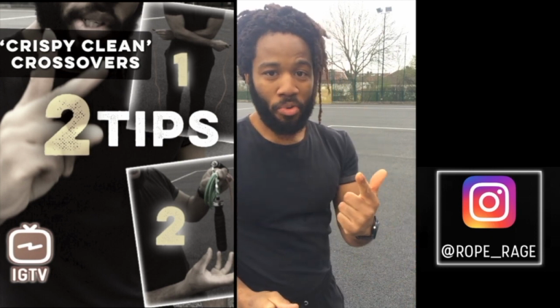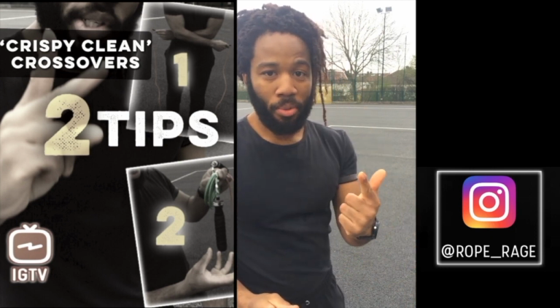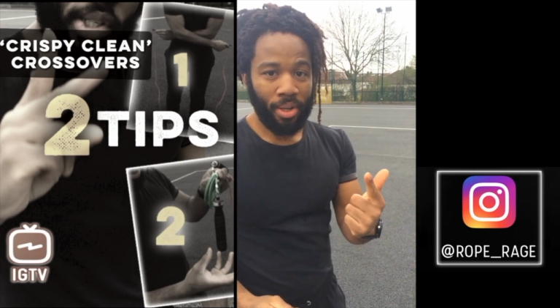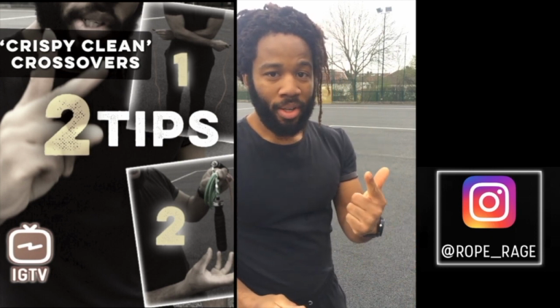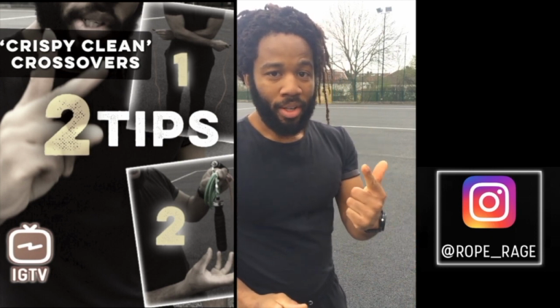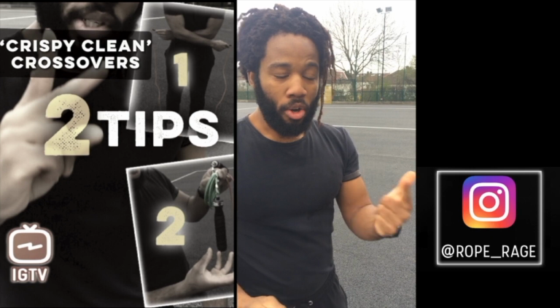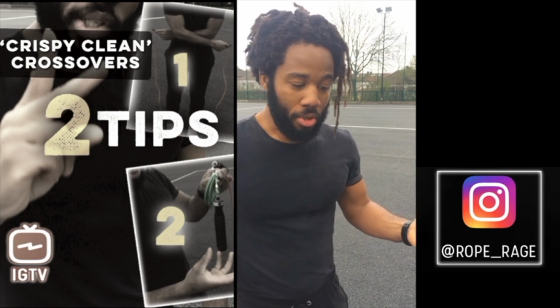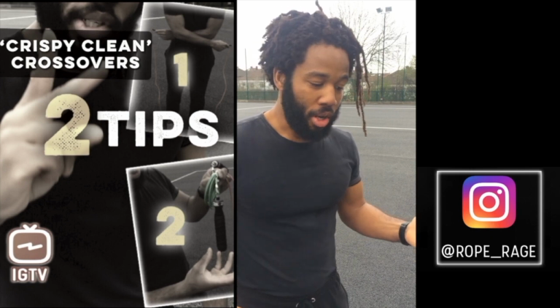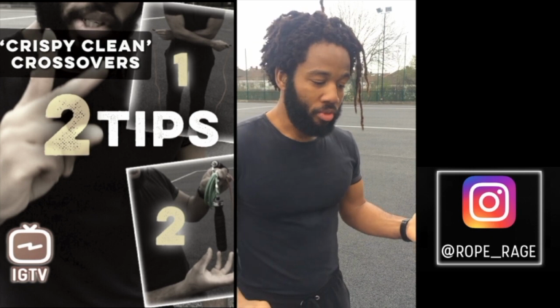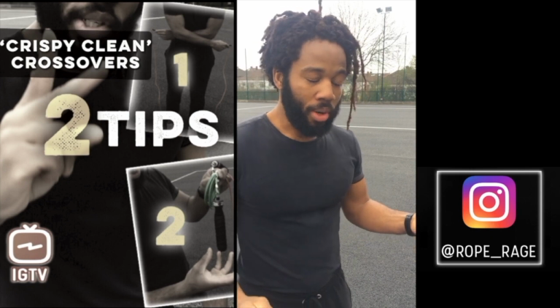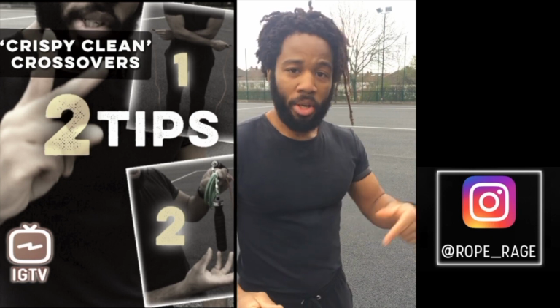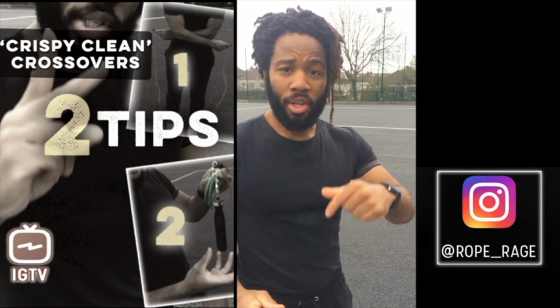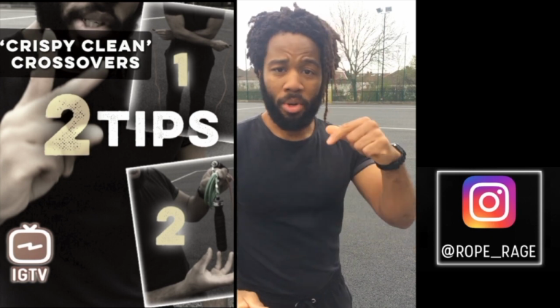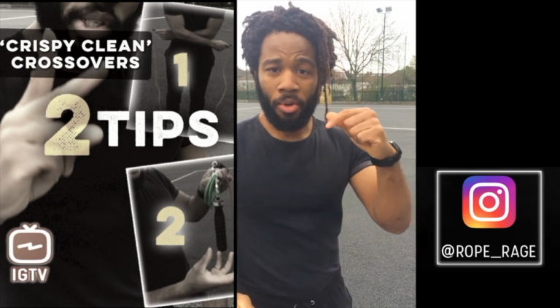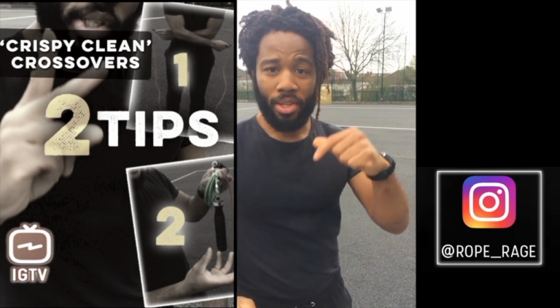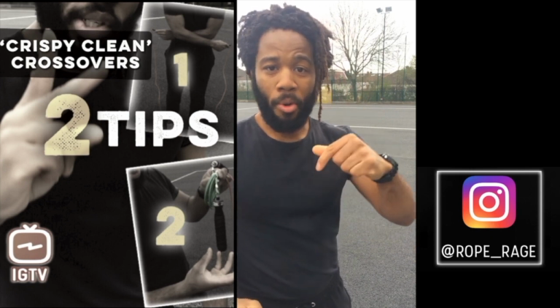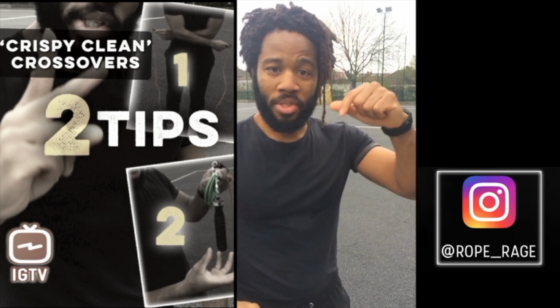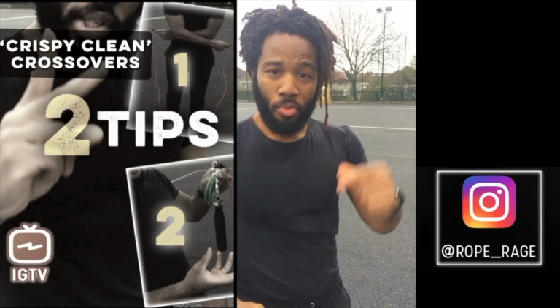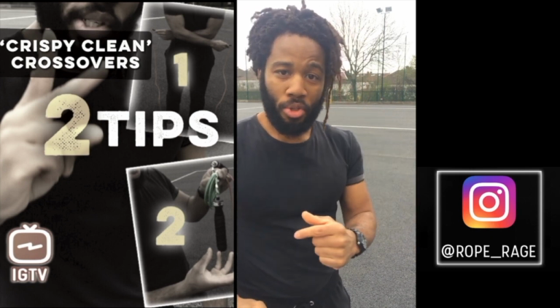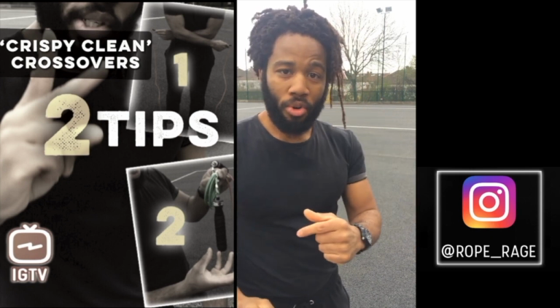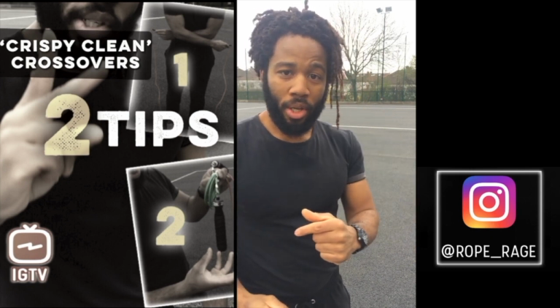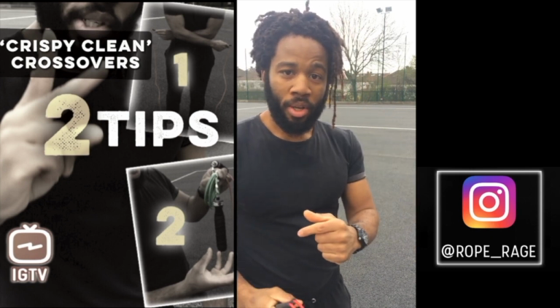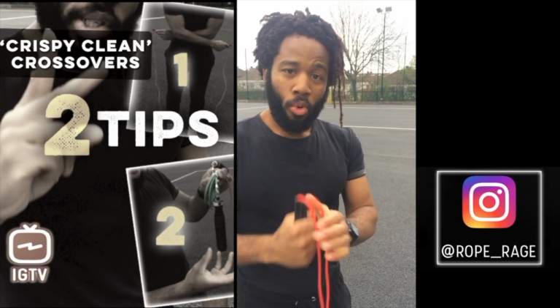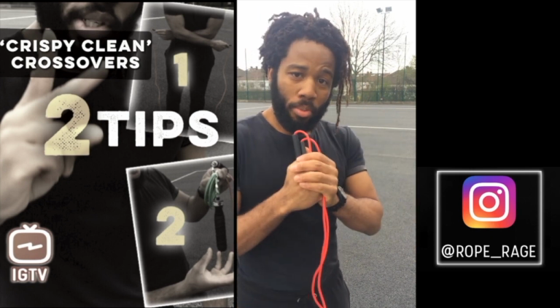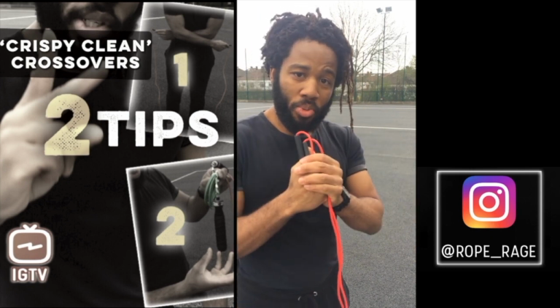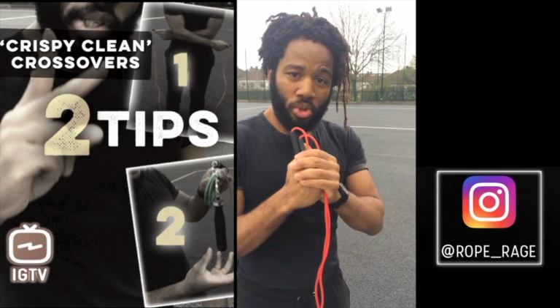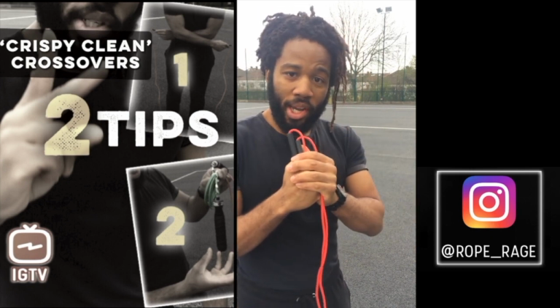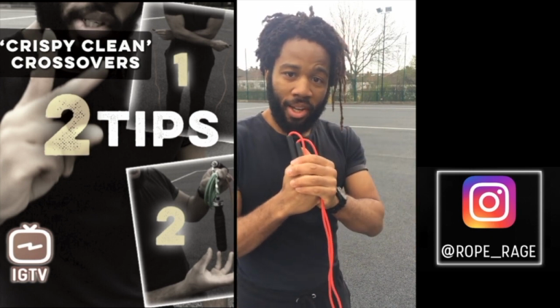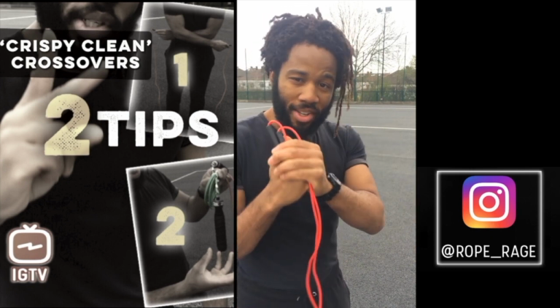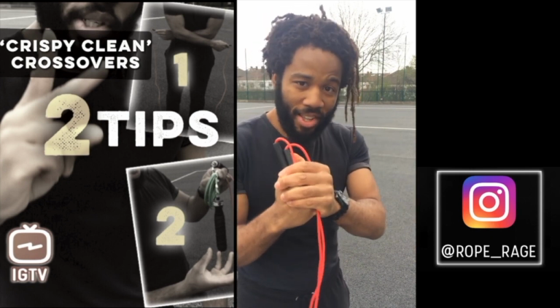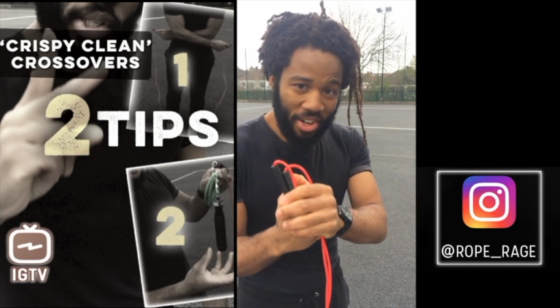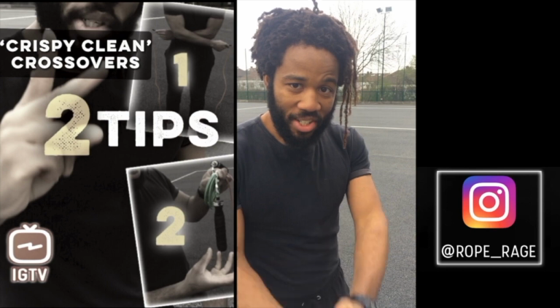Those are my two top tips: don't be lazy, and slow your rope. I hope those are helpful — let me know down in the comments what you thought. All the best with your training, and stay raging!